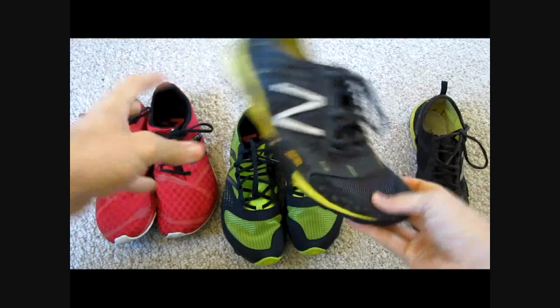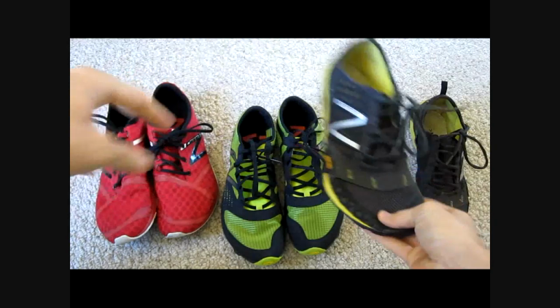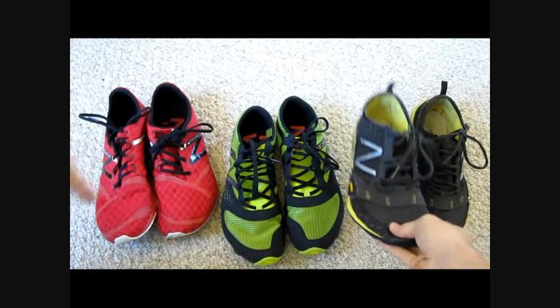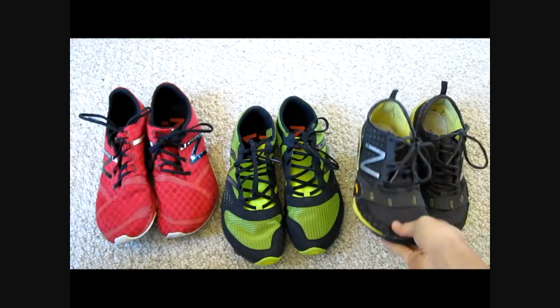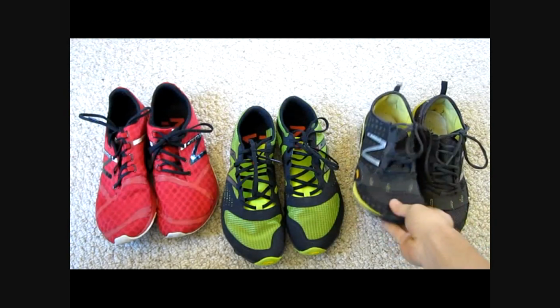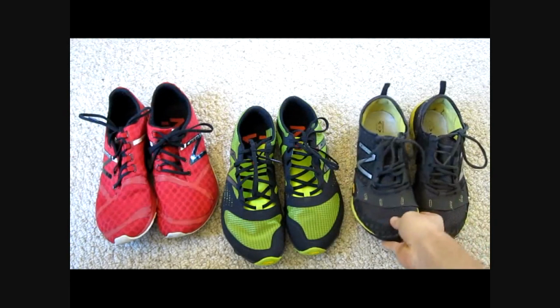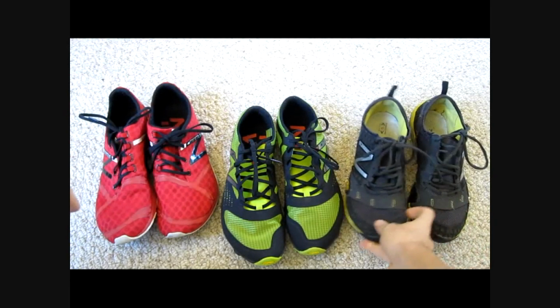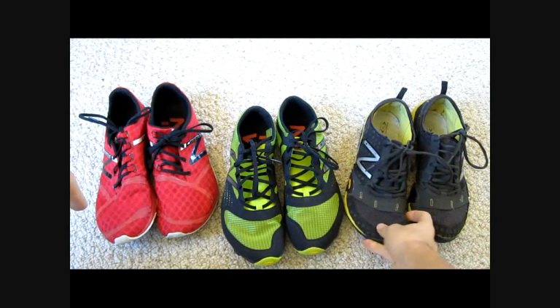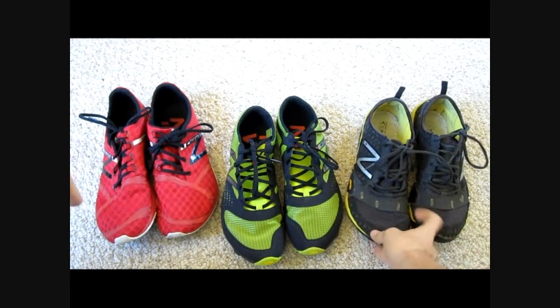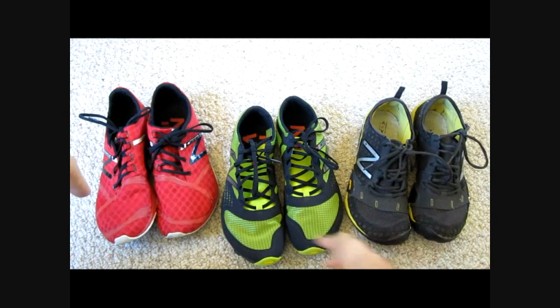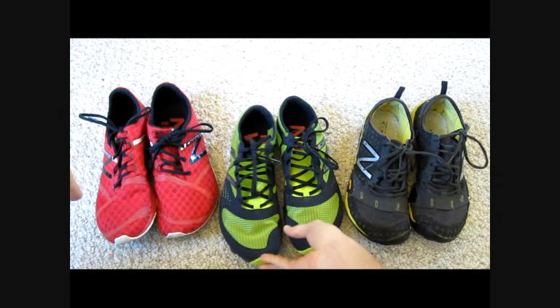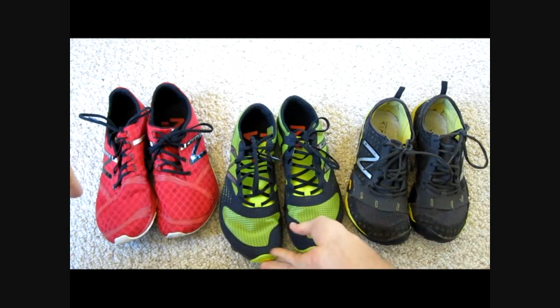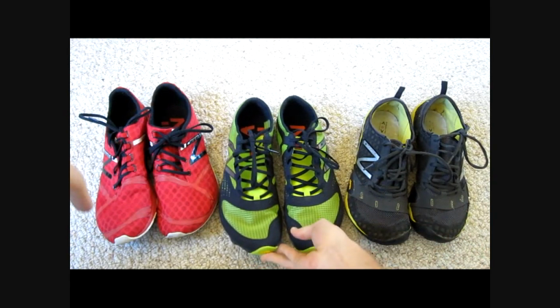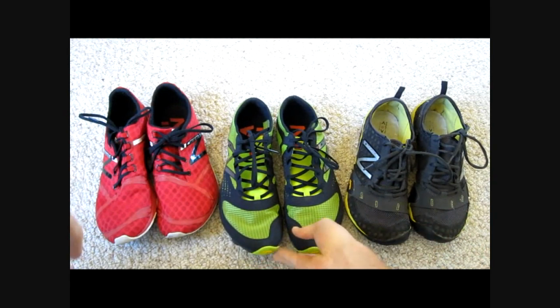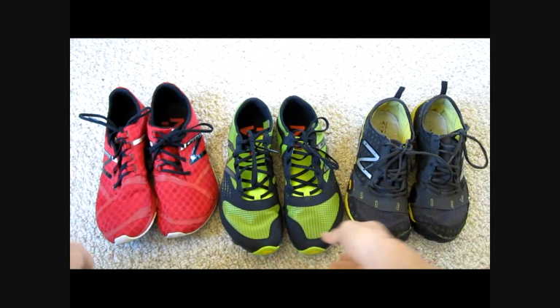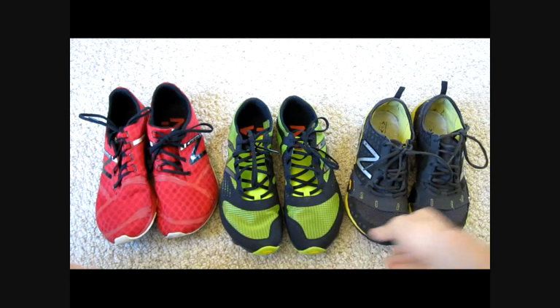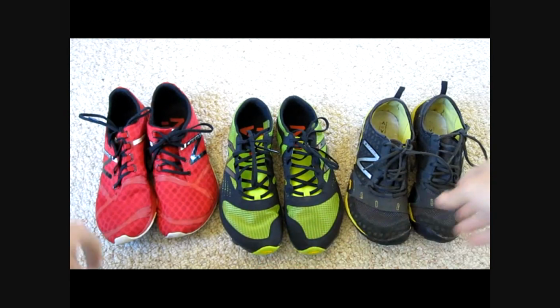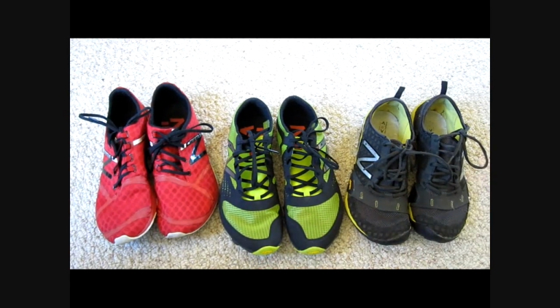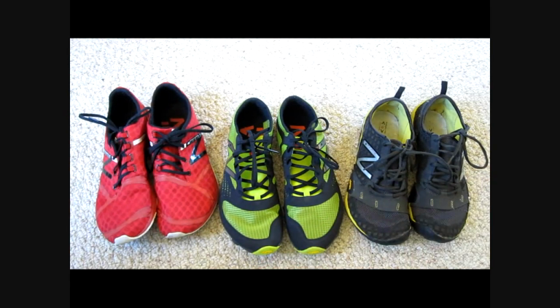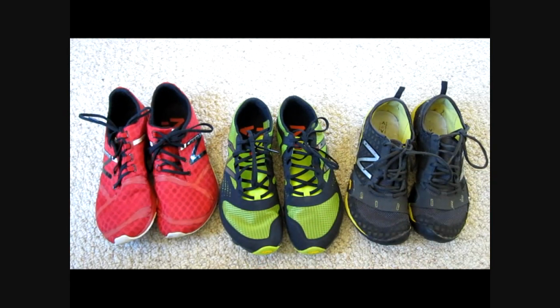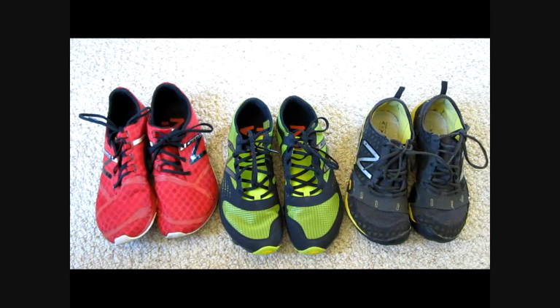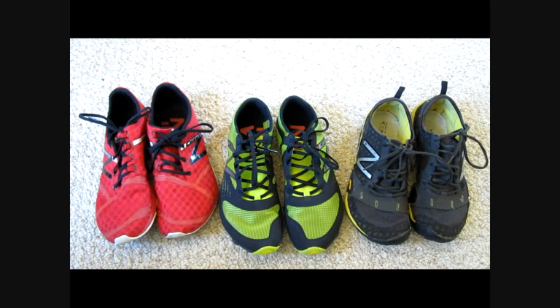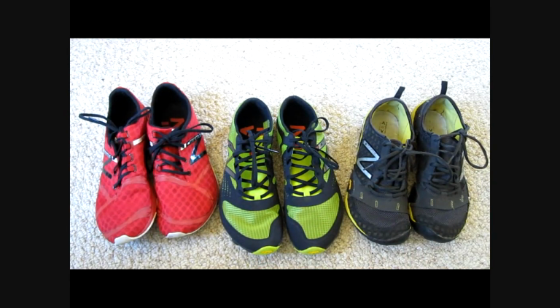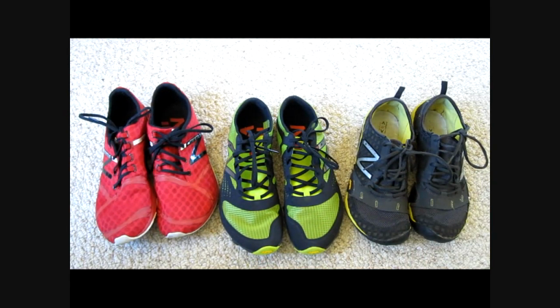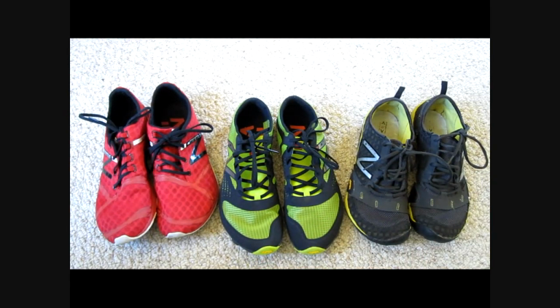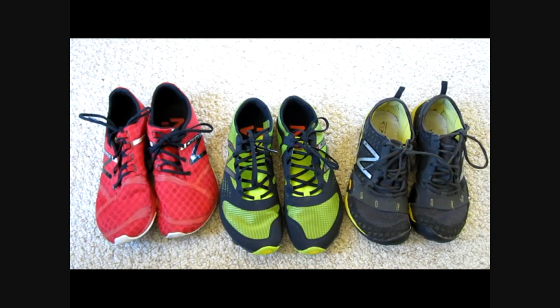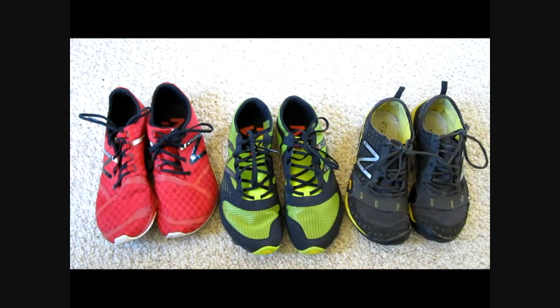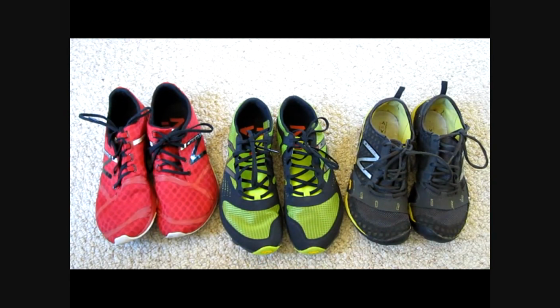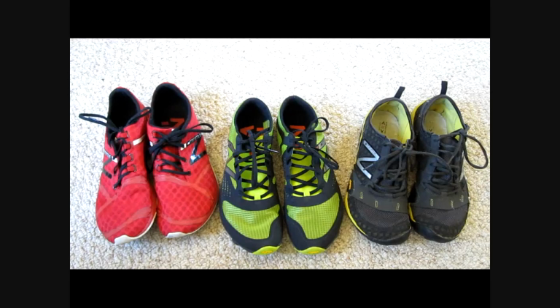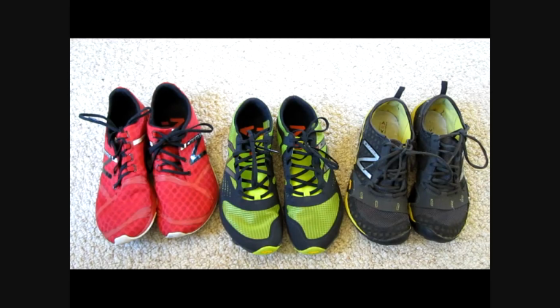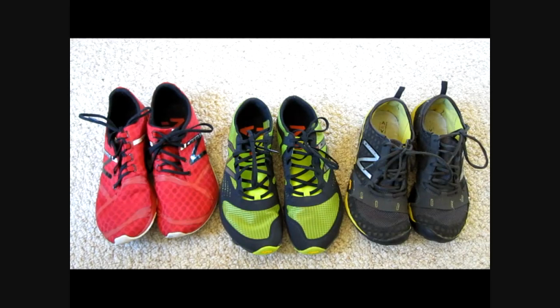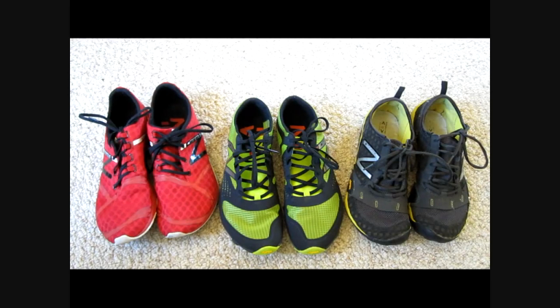So all in all, I think New Balance has an interesting lineup for us to check out here.